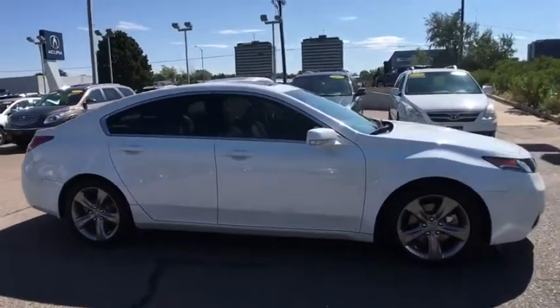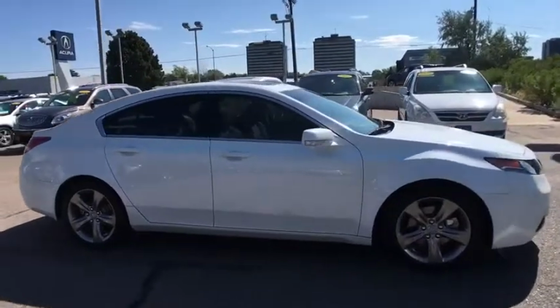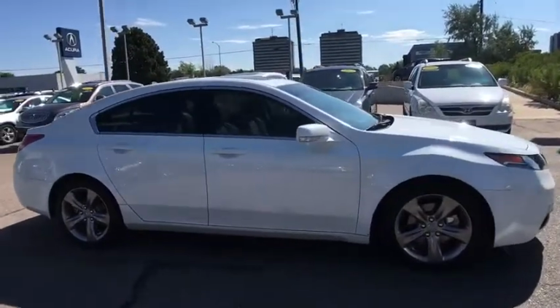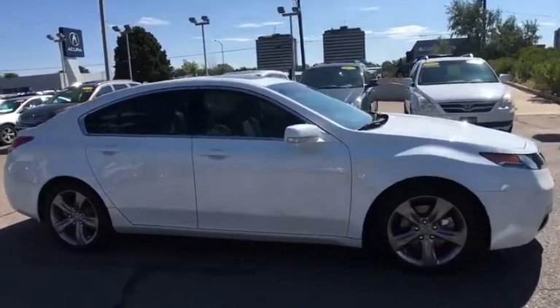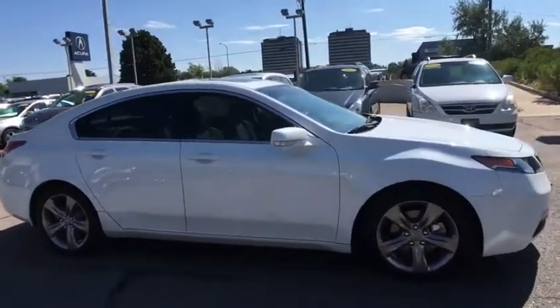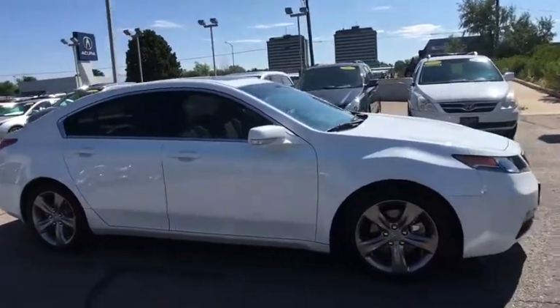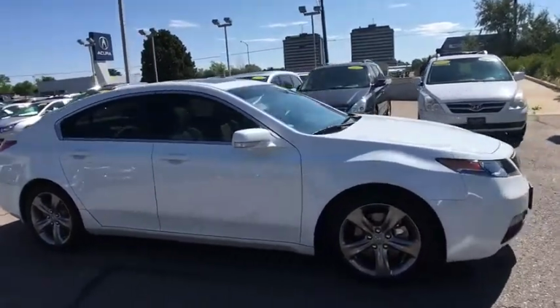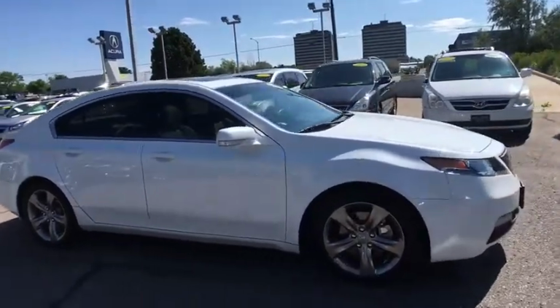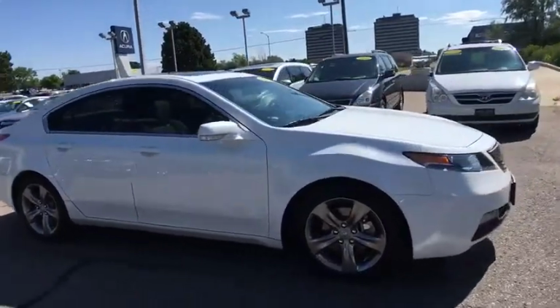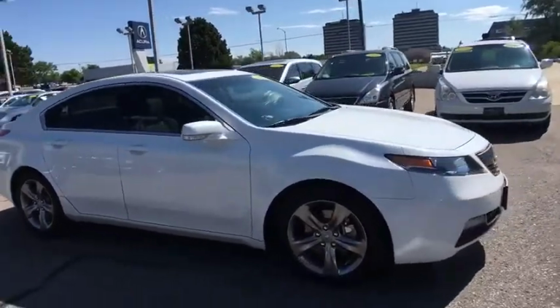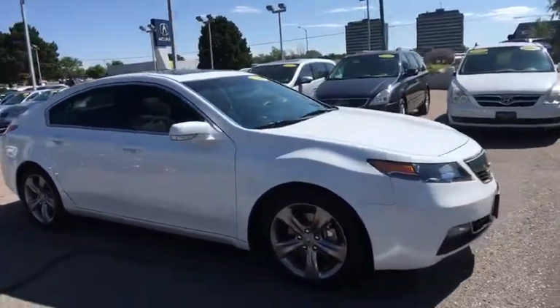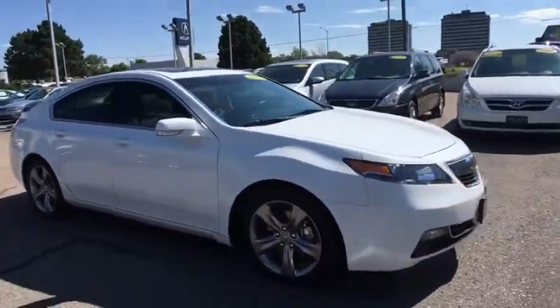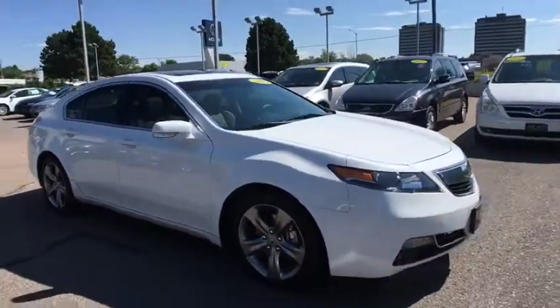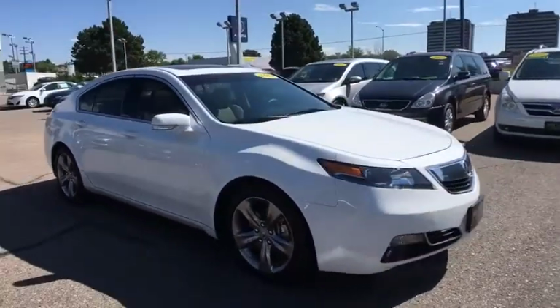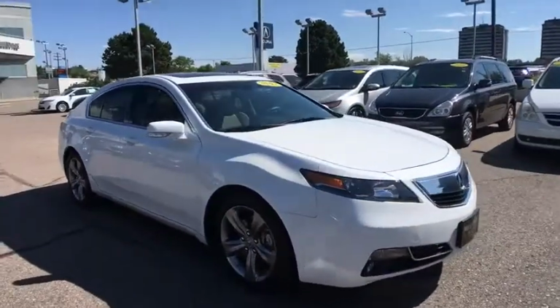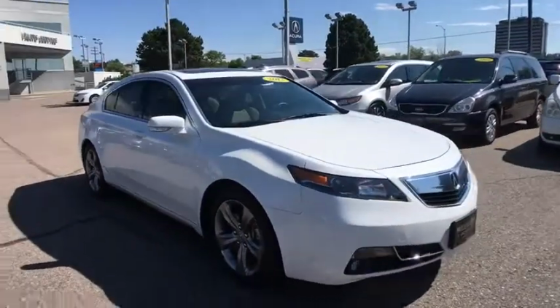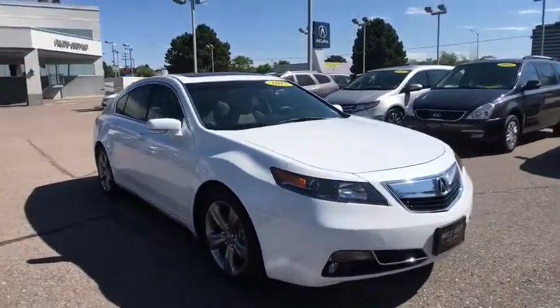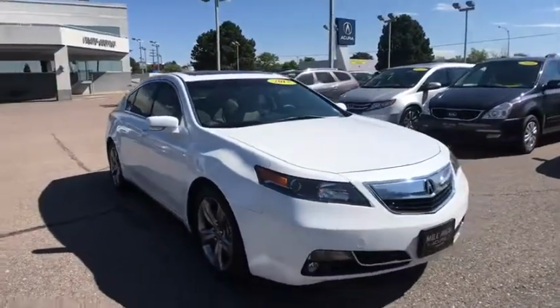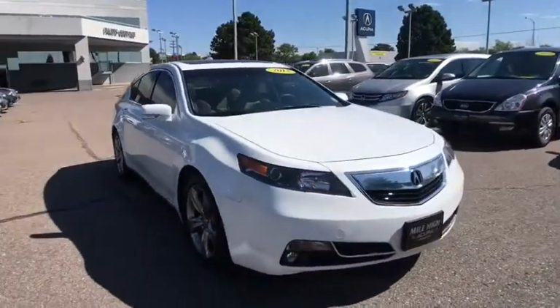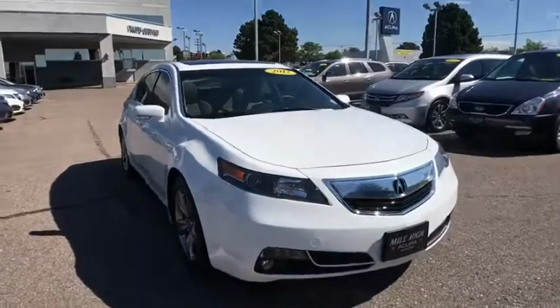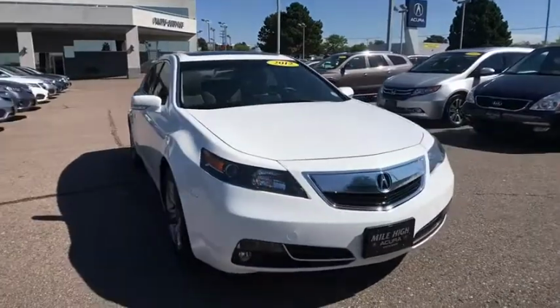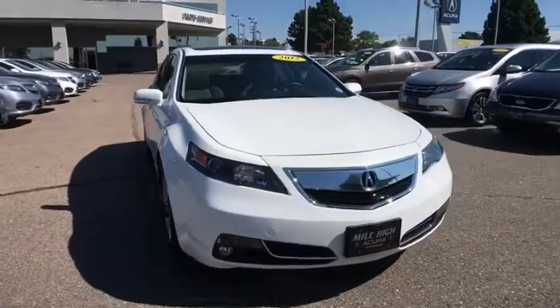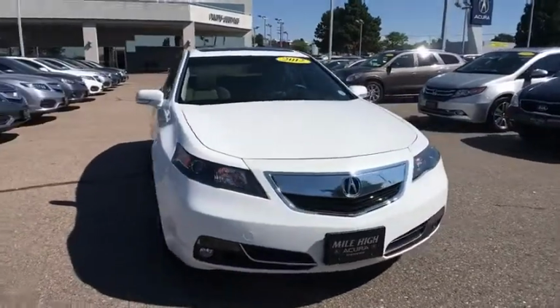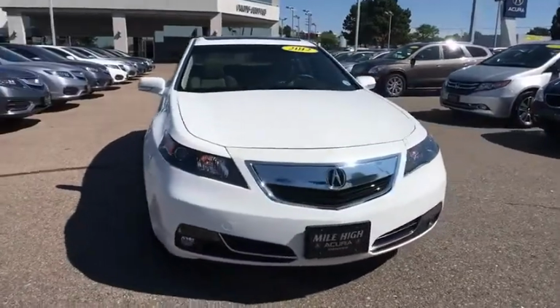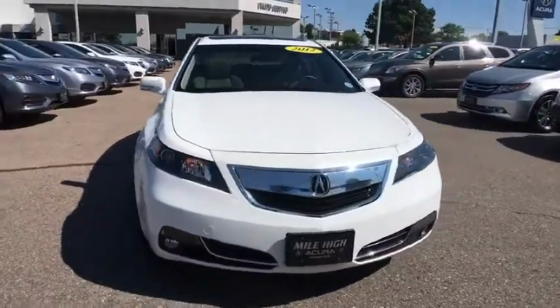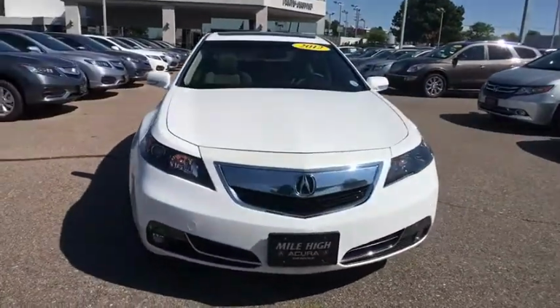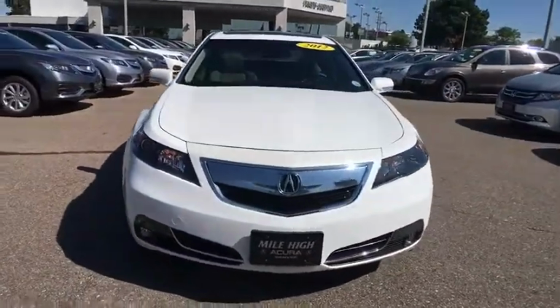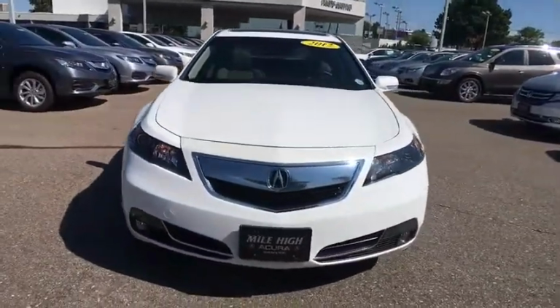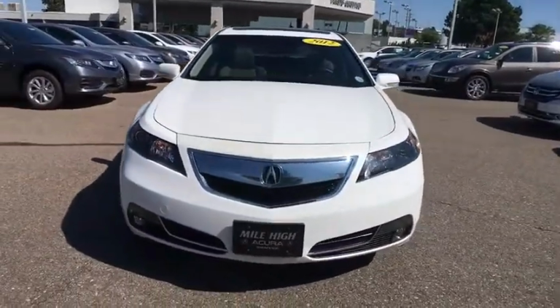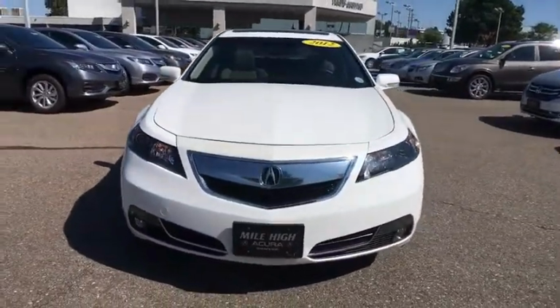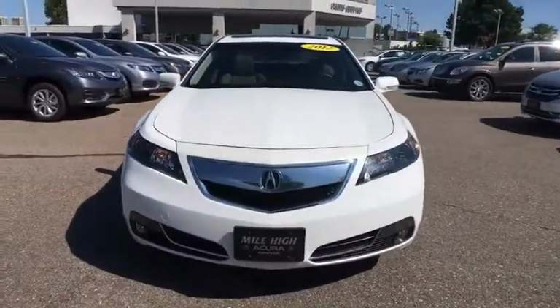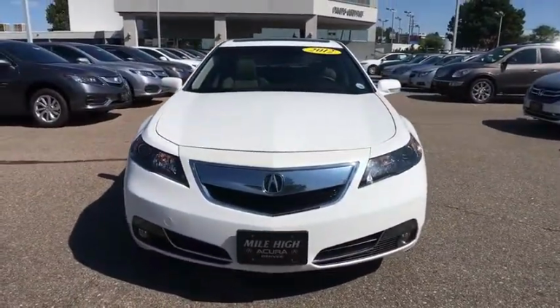Stability control, anti-lock braking system, traction control, keyless entry, power passenger seat, all-wheel drive.